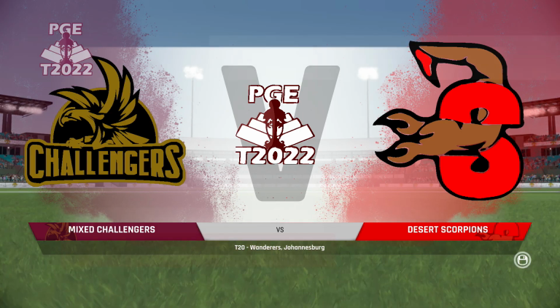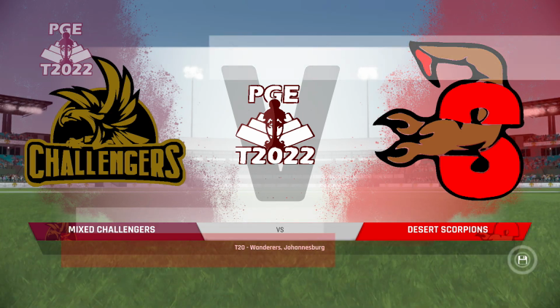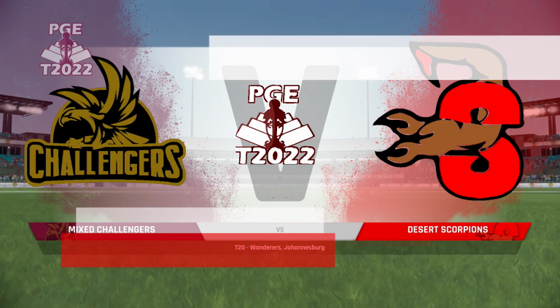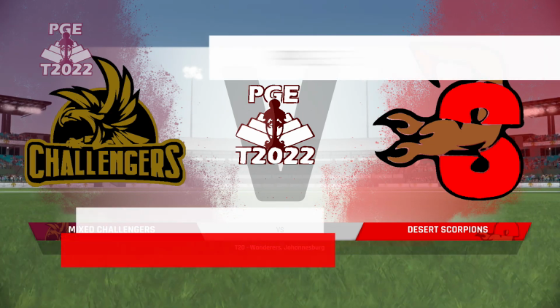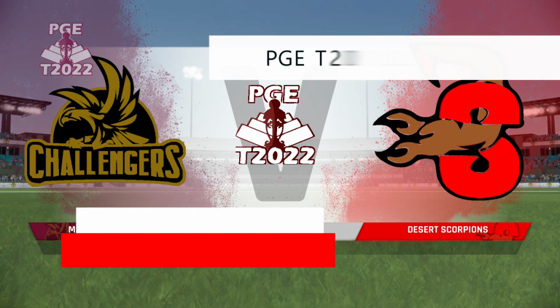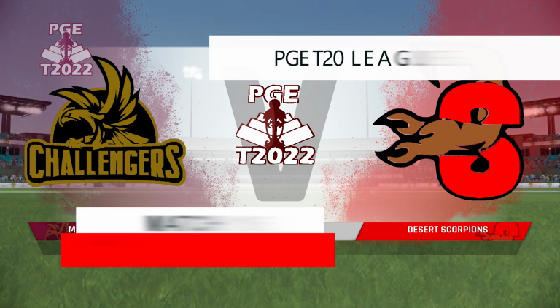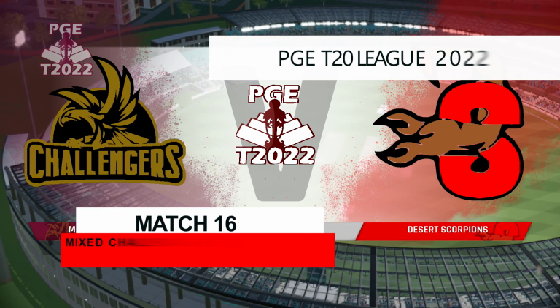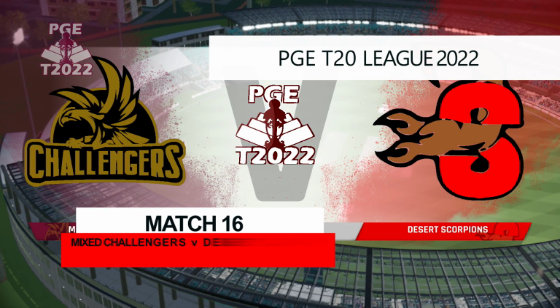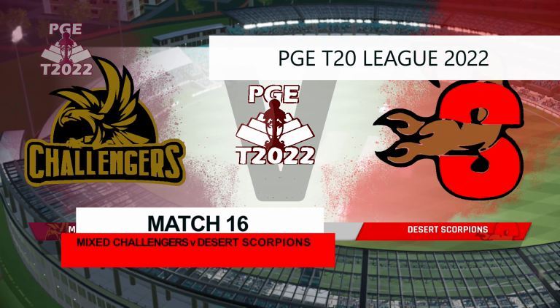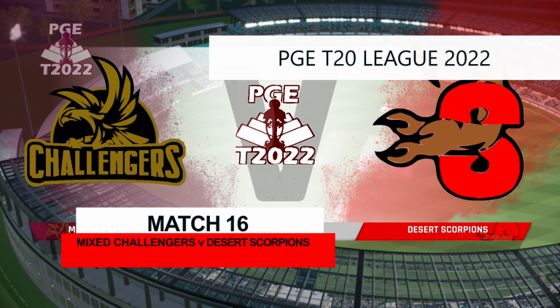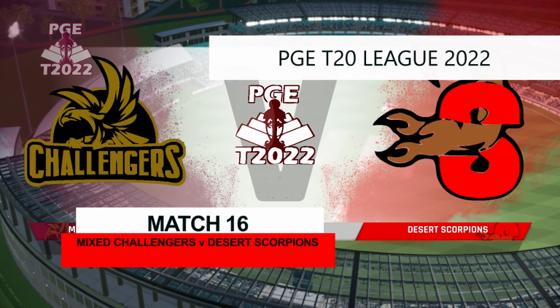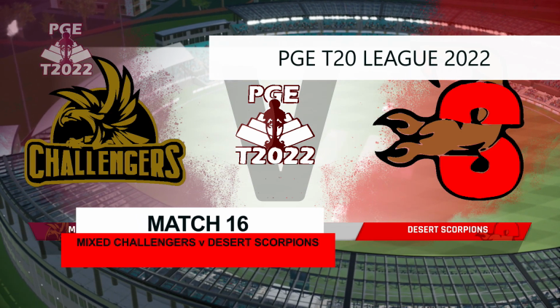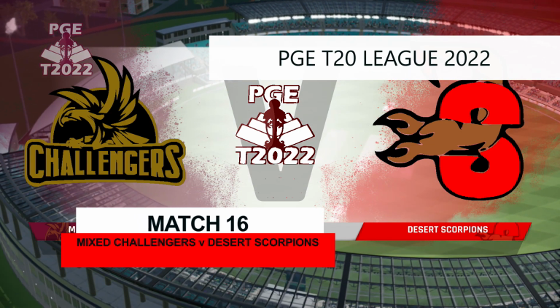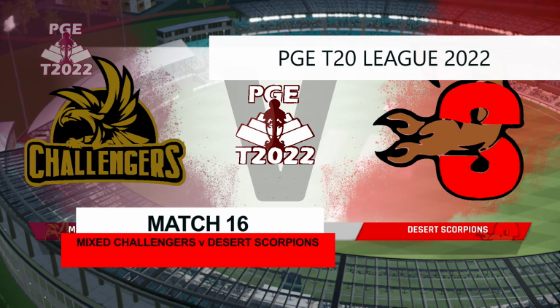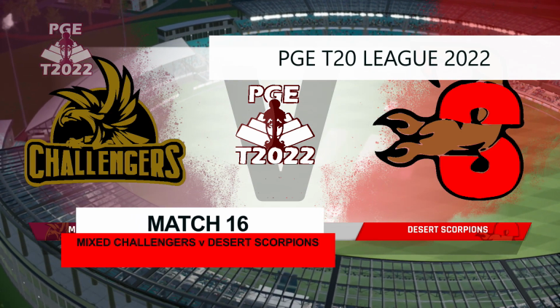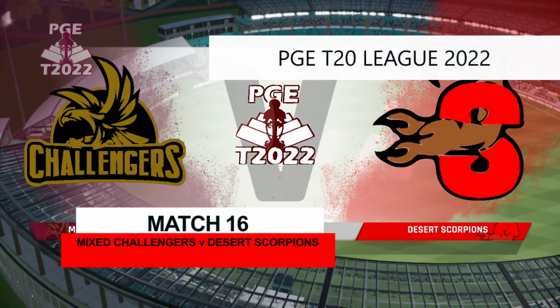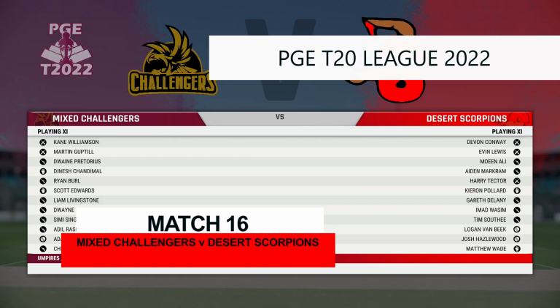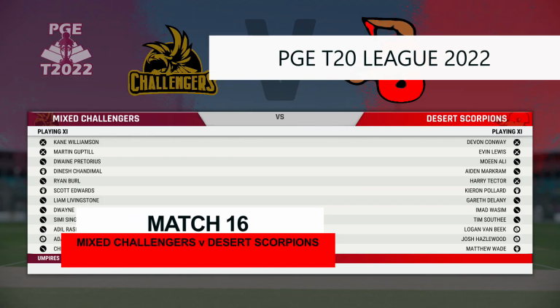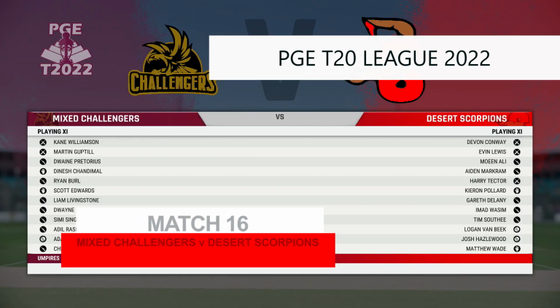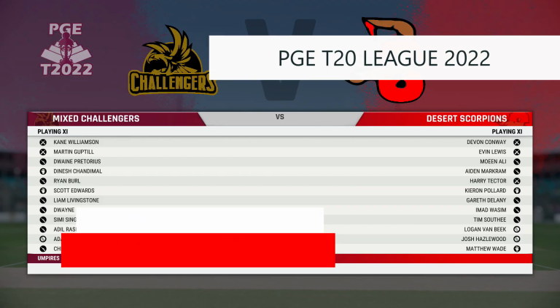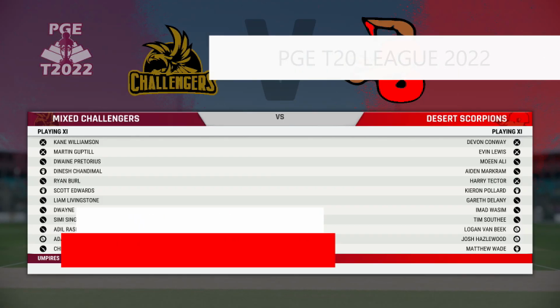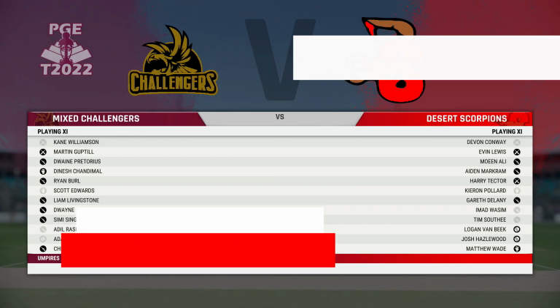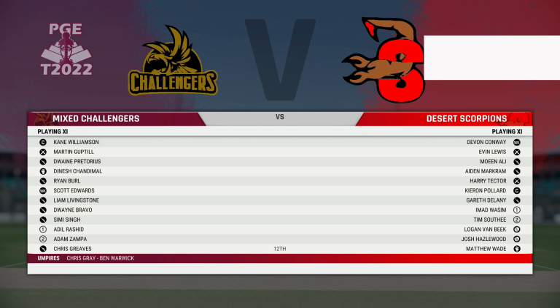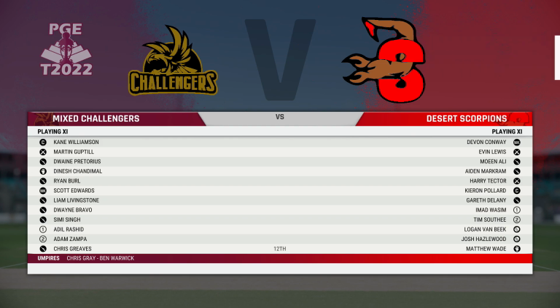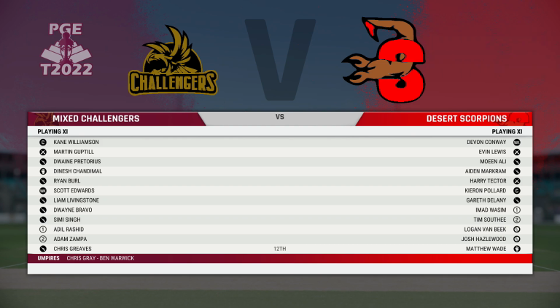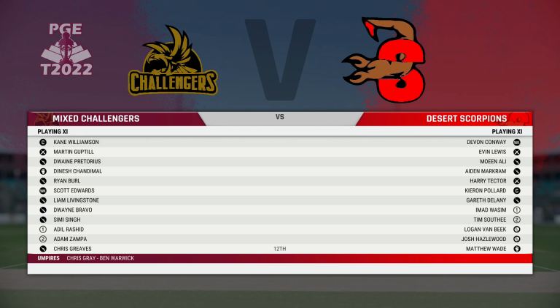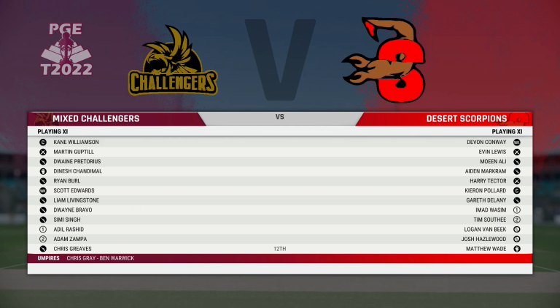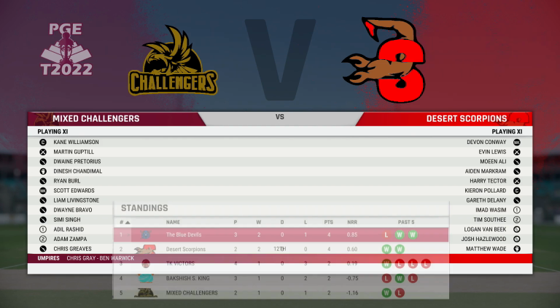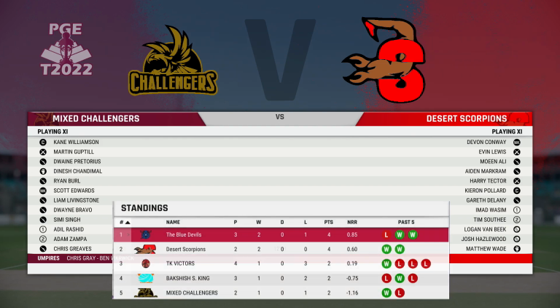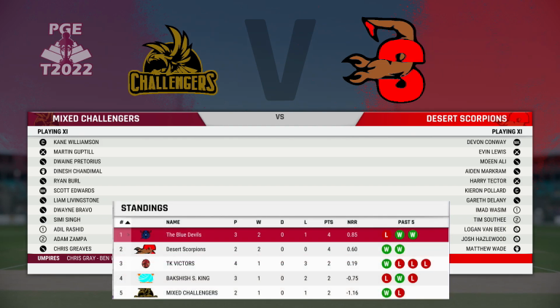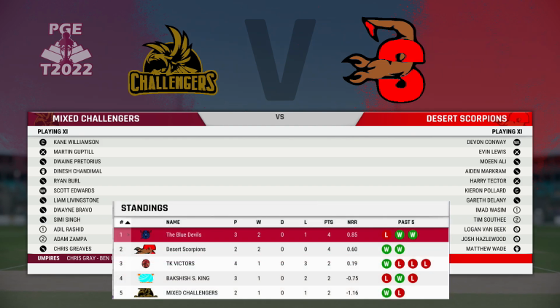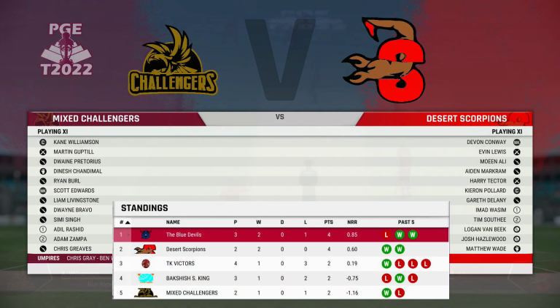Ladies and gentlemen, good evening. I'm Mike Atherton and with me in the commentary box is Mel Jones.